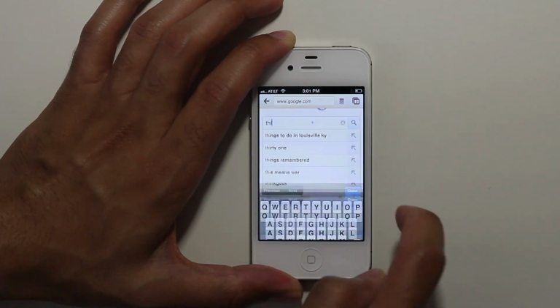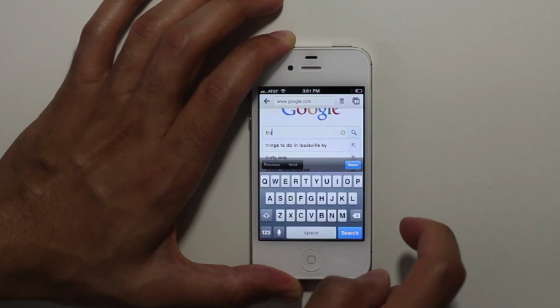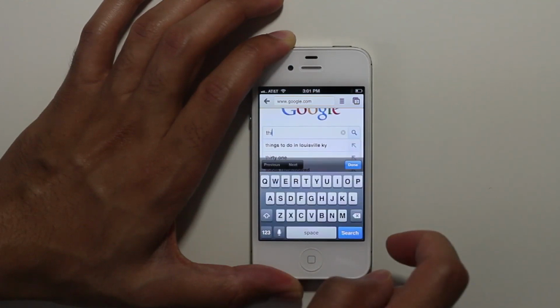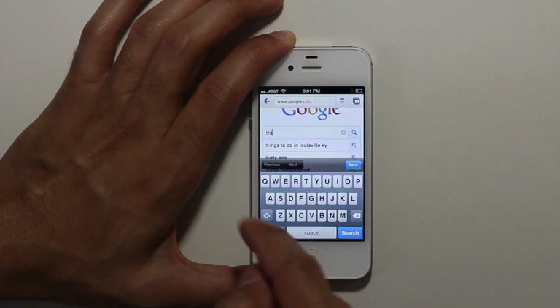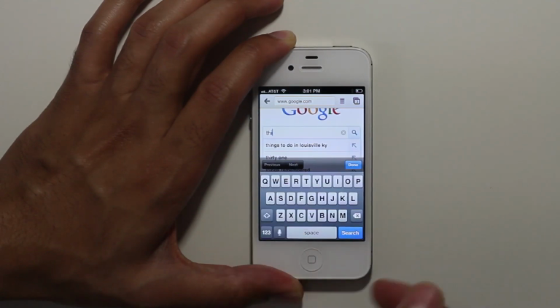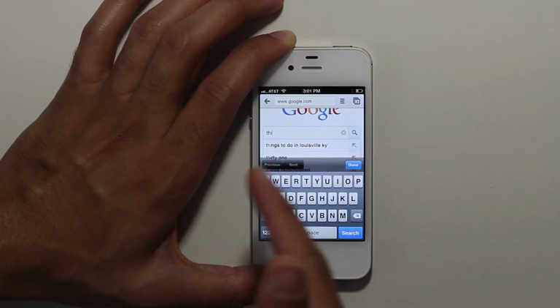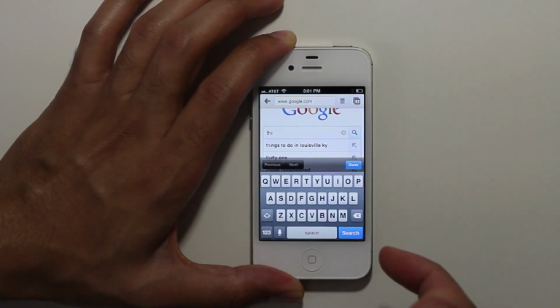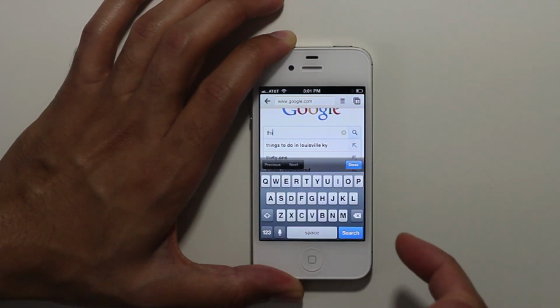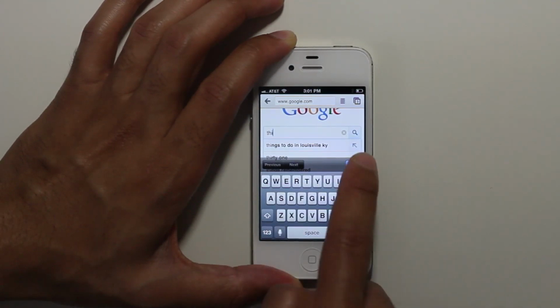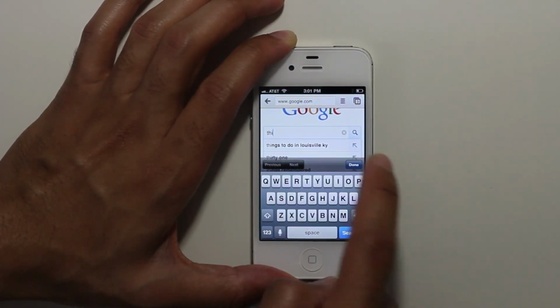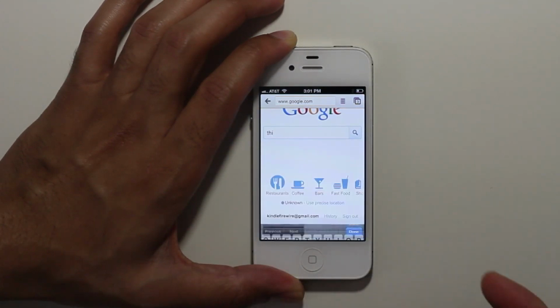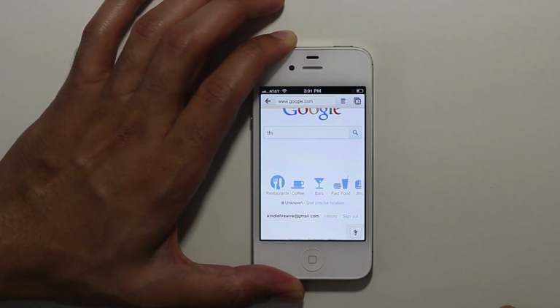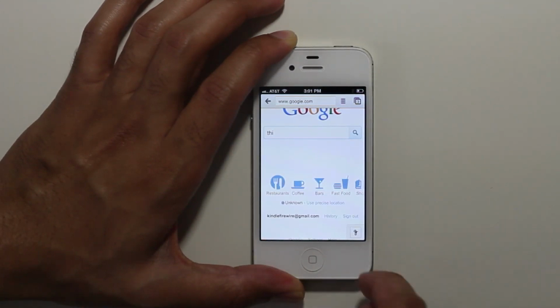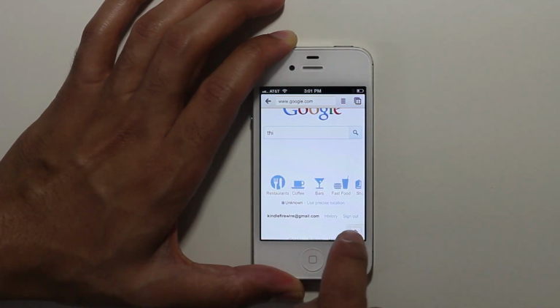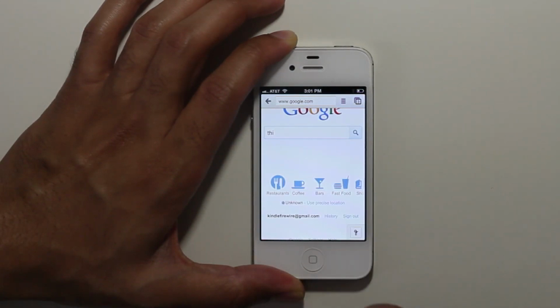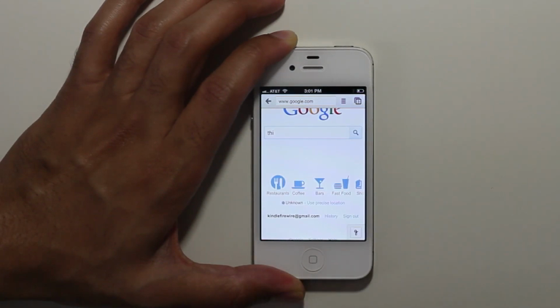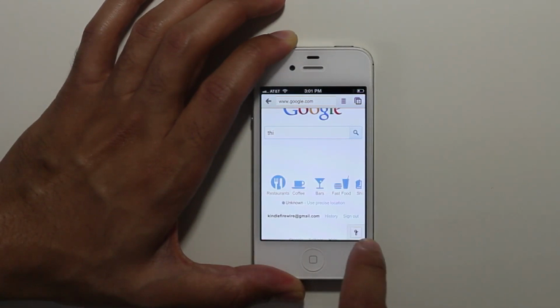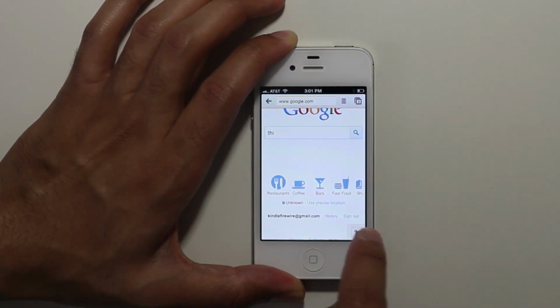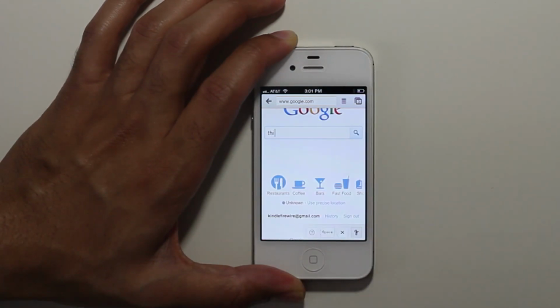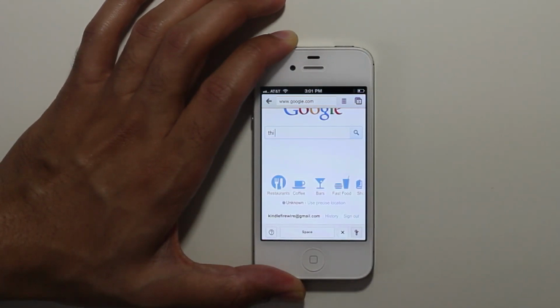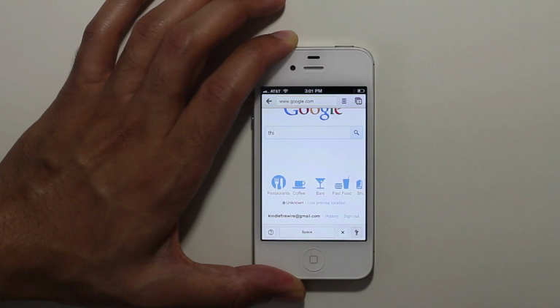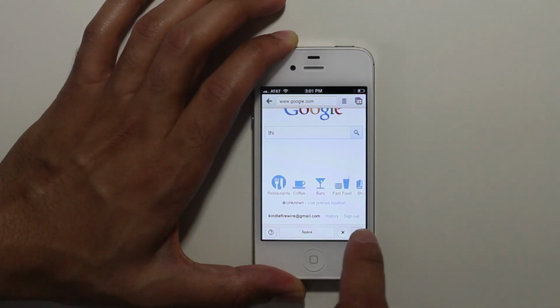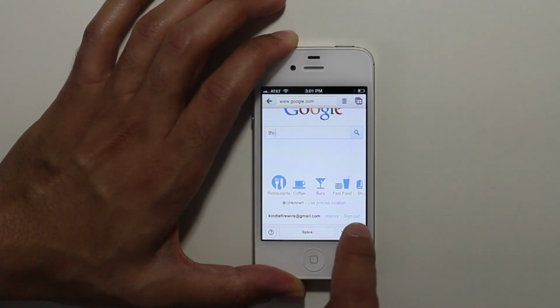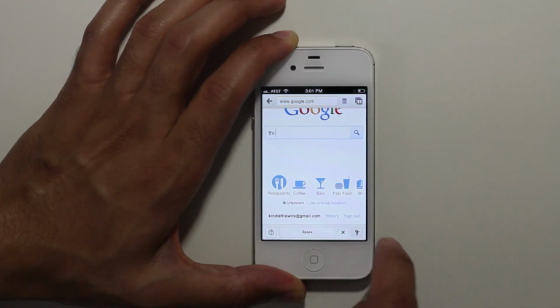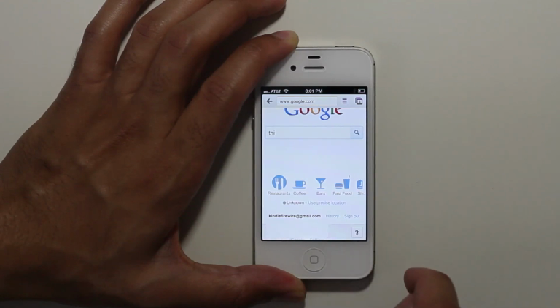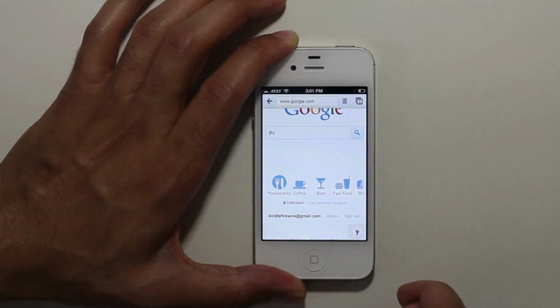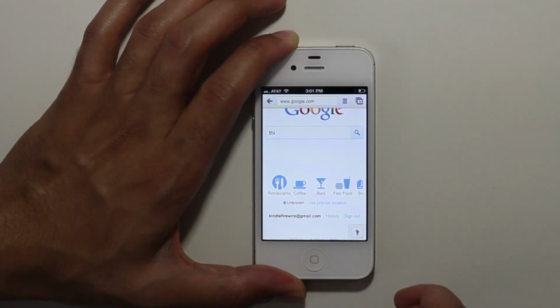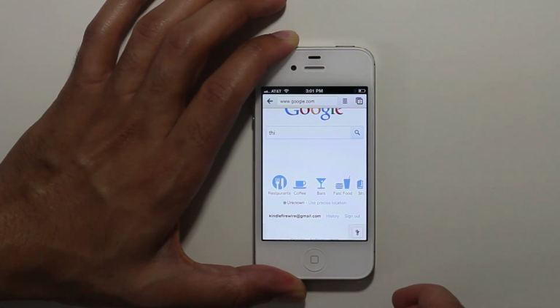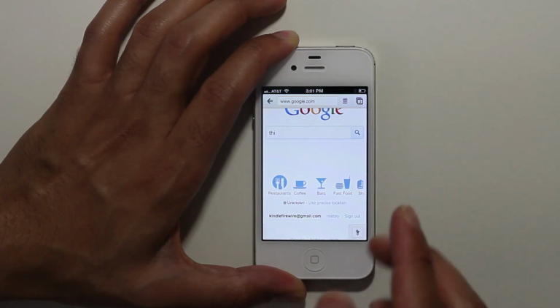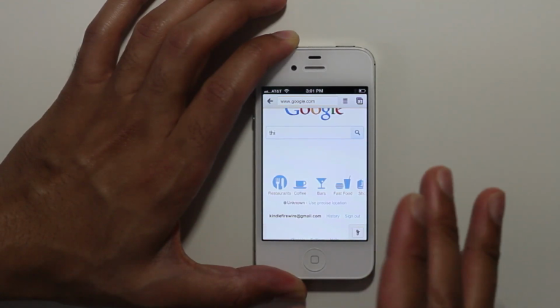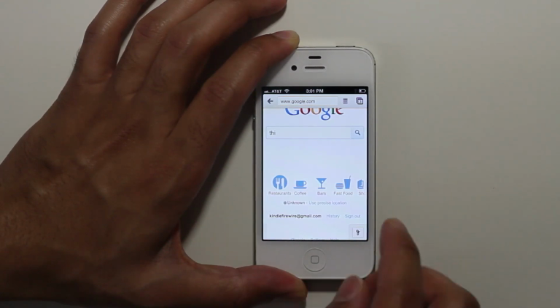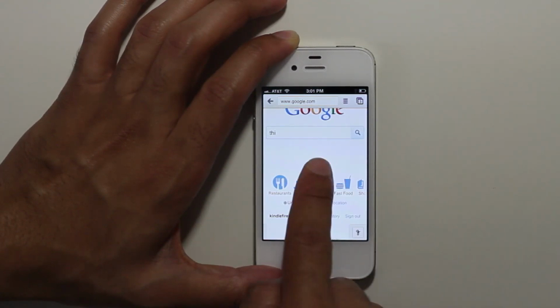And then if you want to just type out a Google search you just tap in the menu bar, and if you want to re-enable your handwriting just hit that little G in the bottom right hand corner.